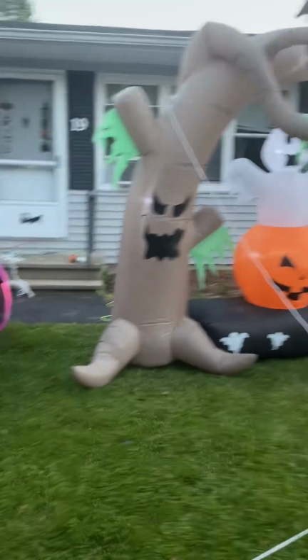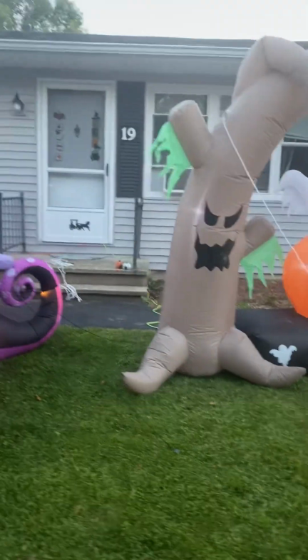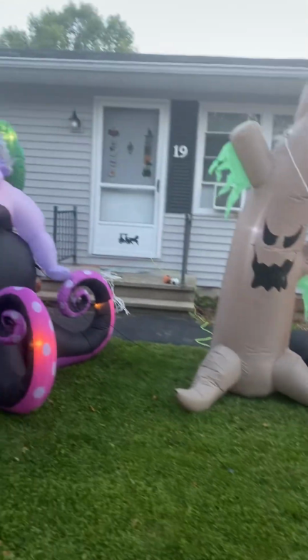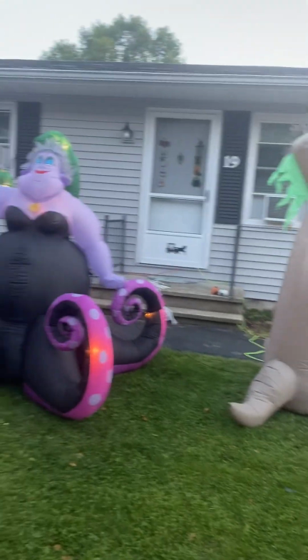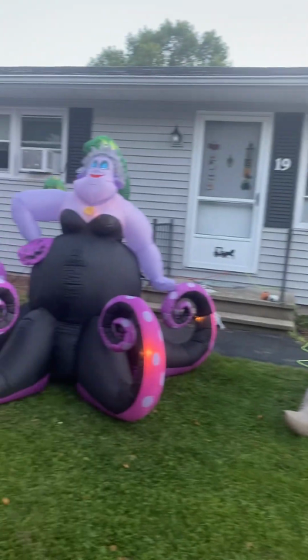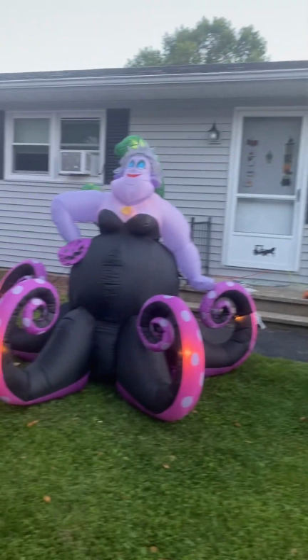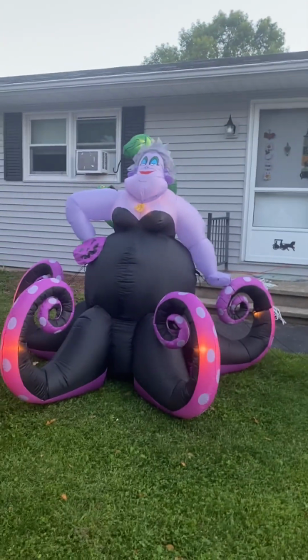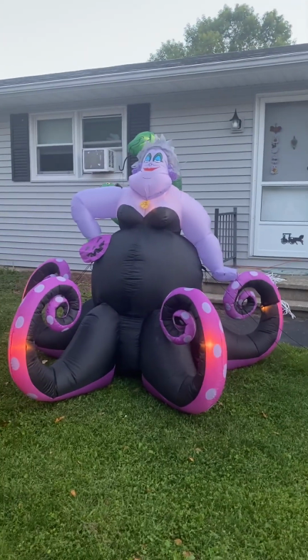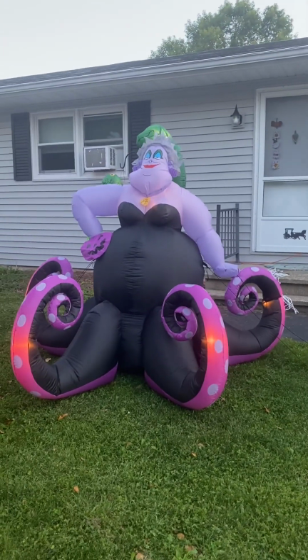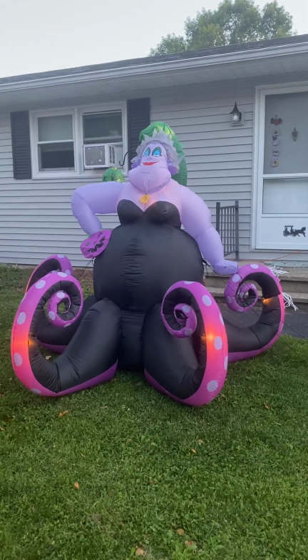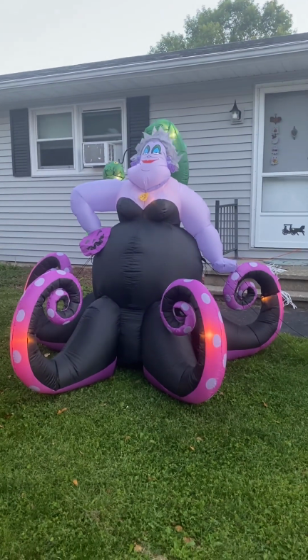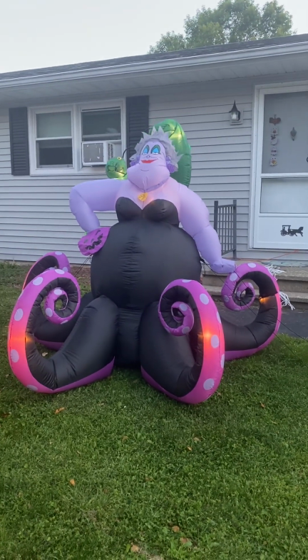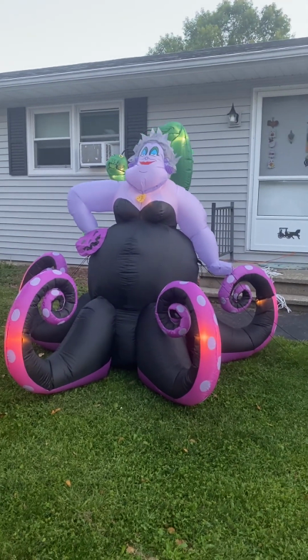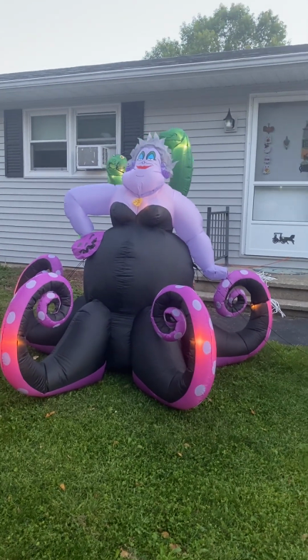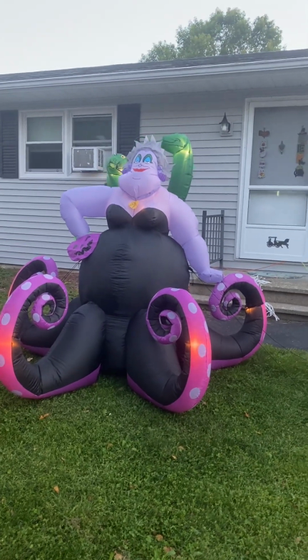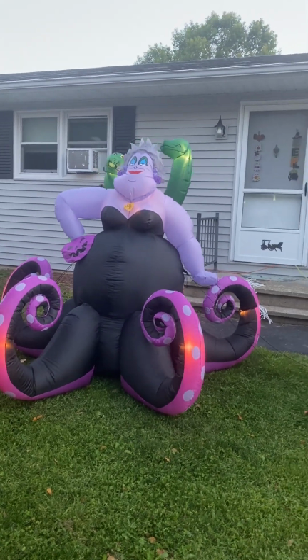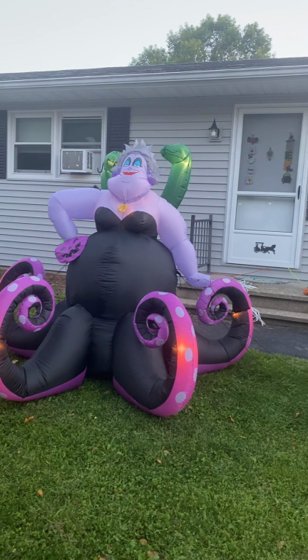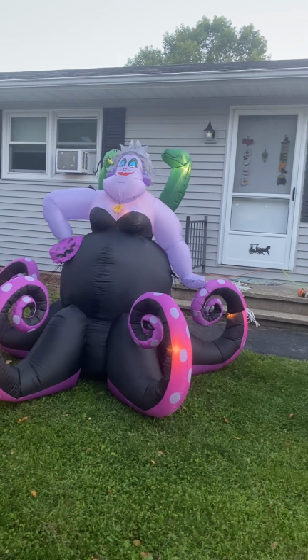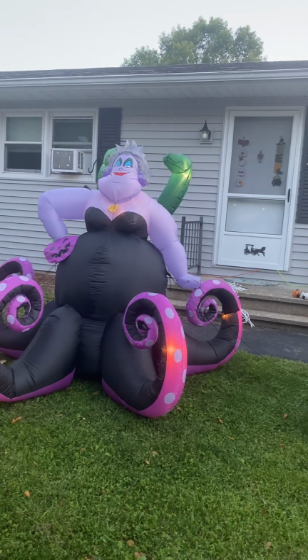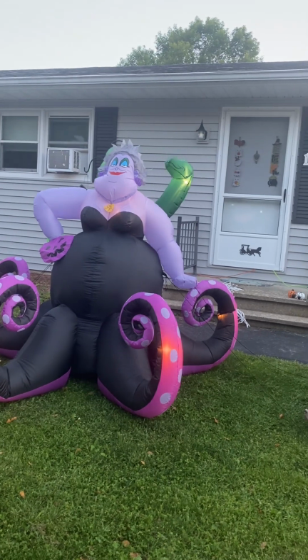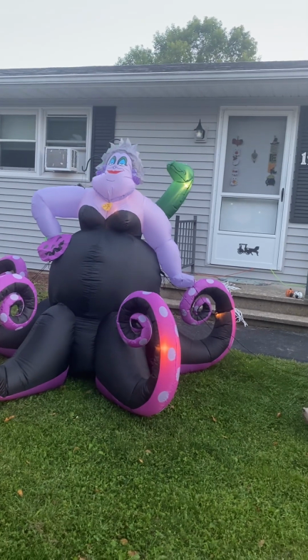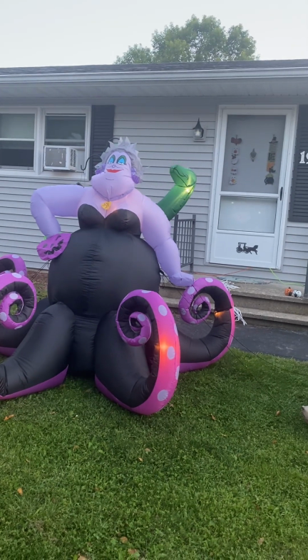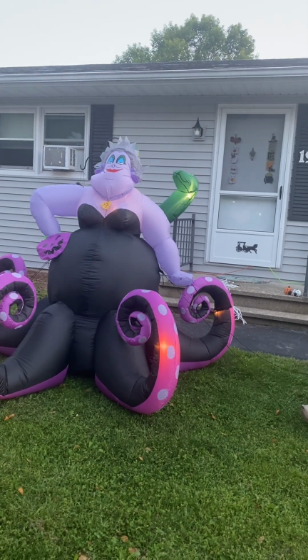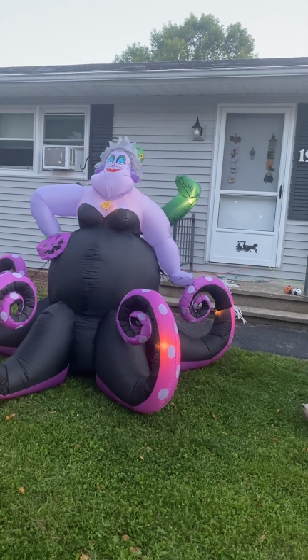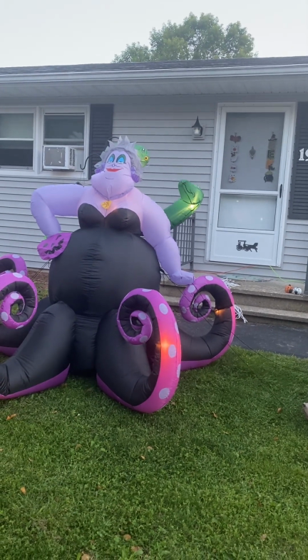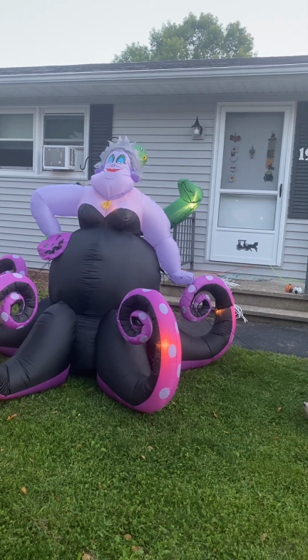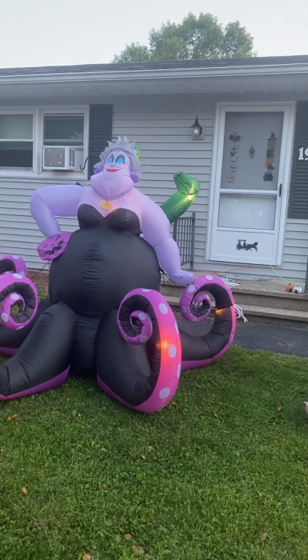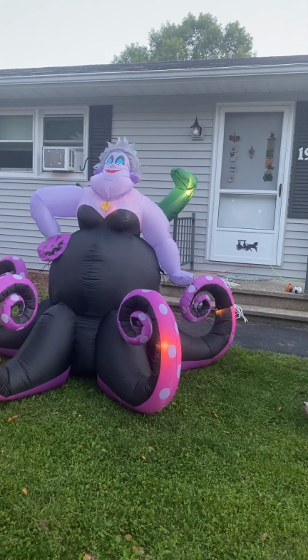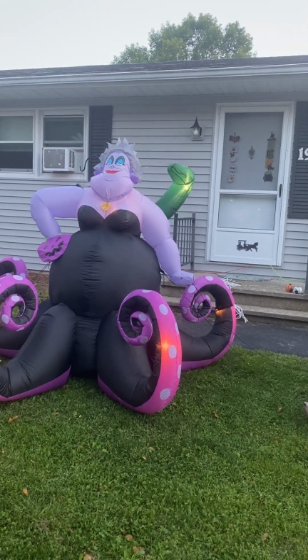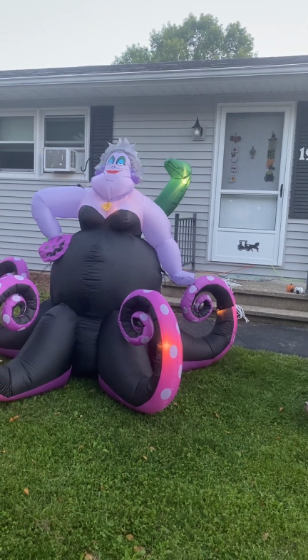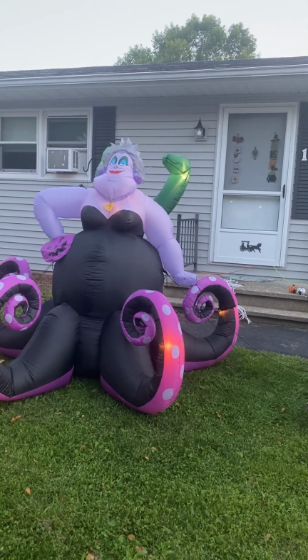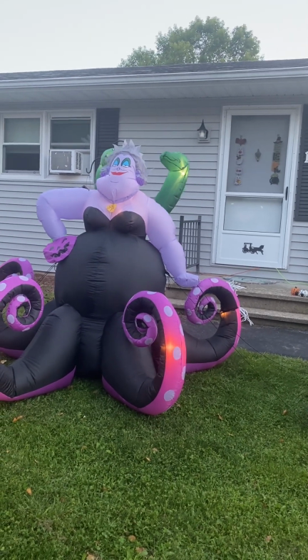This is the brand new one from this year. It's Ursula with the eels in the back that go back and forth.